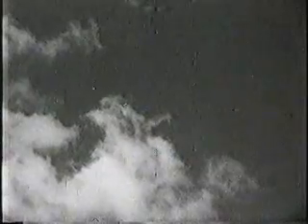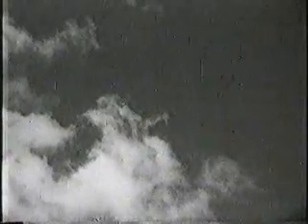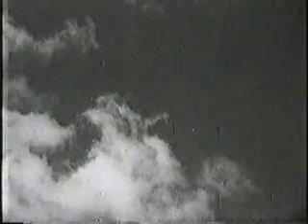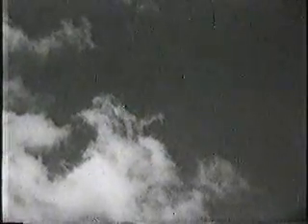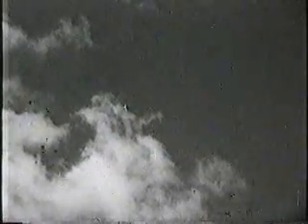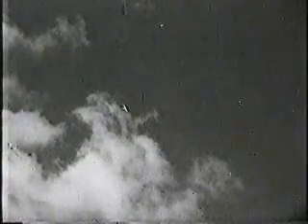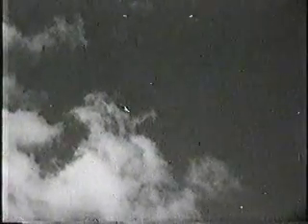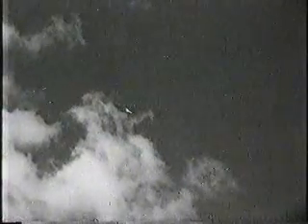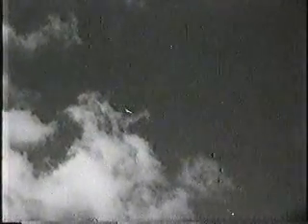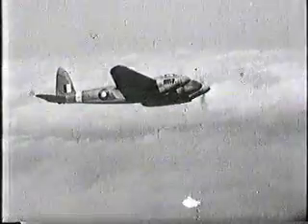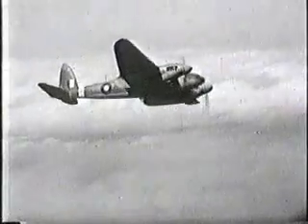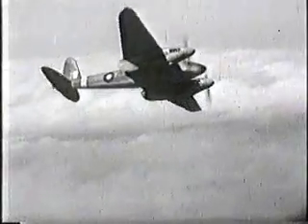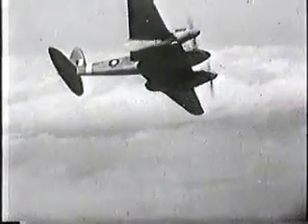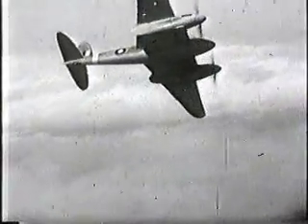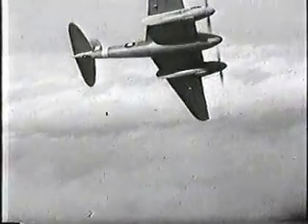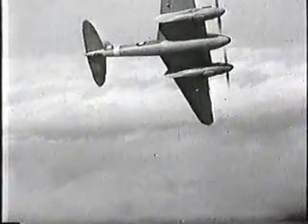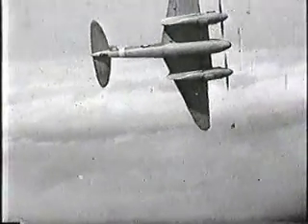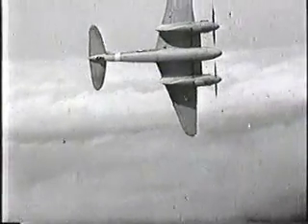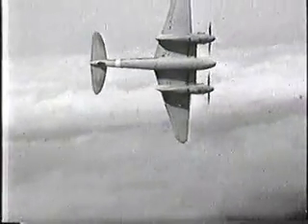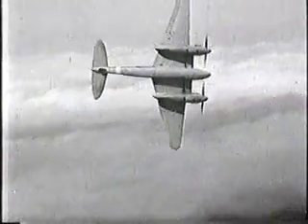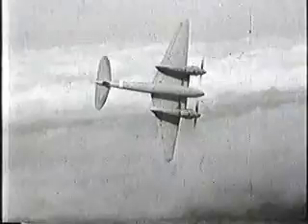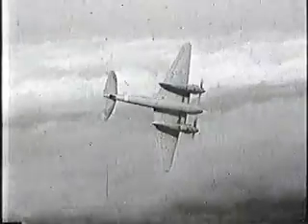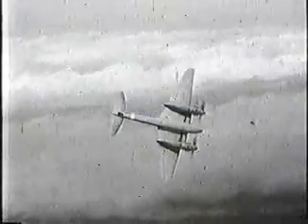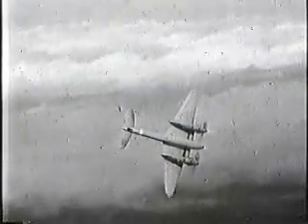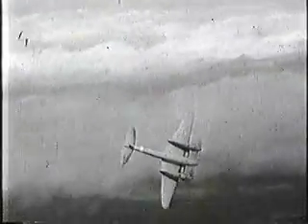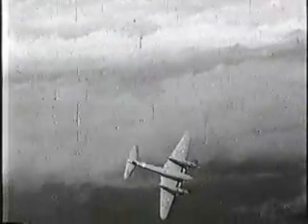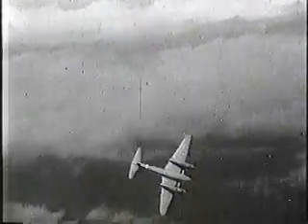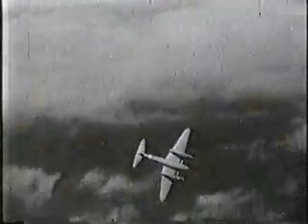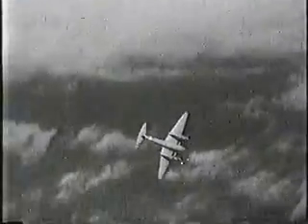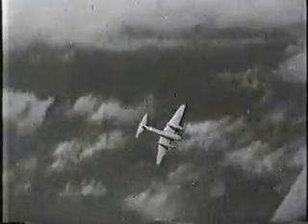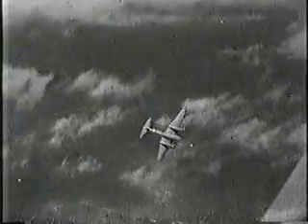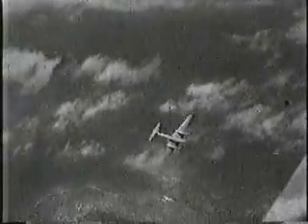And now, in an Australian factory, each length of balsa wood, each strip of three-ply, is a rod in pickle for Japan.